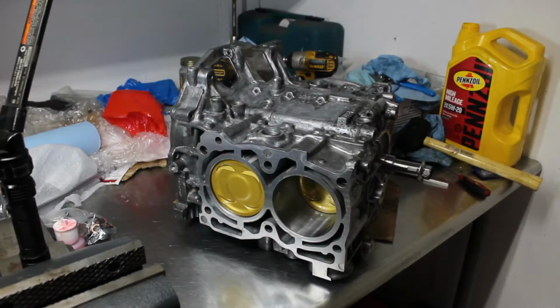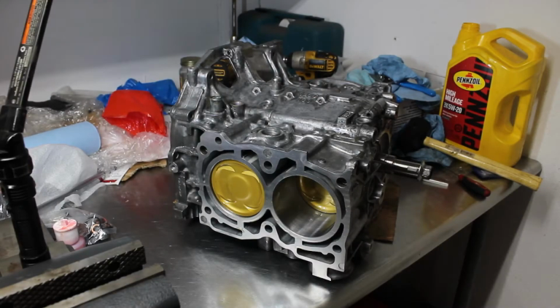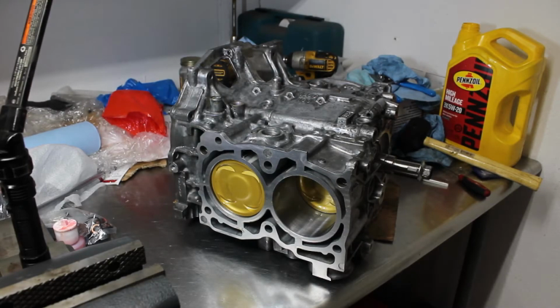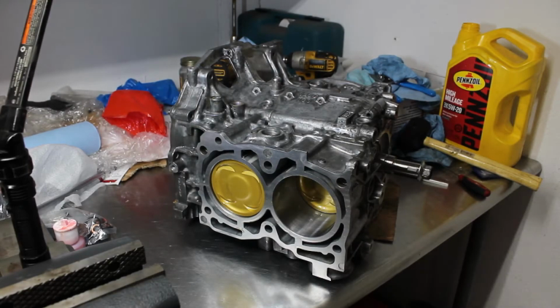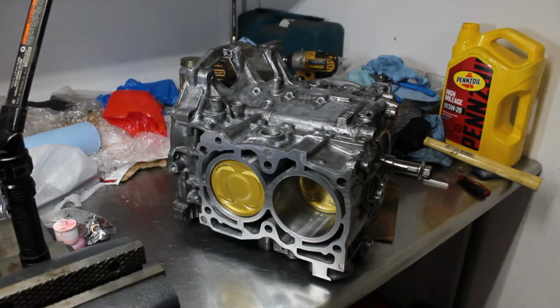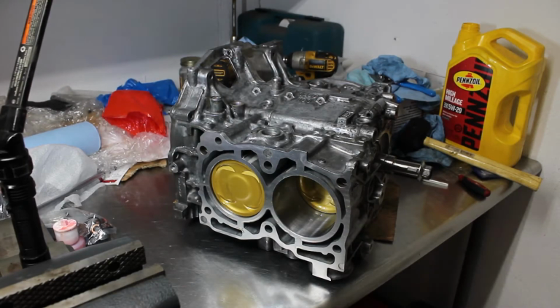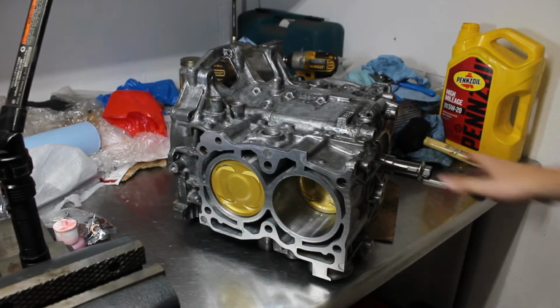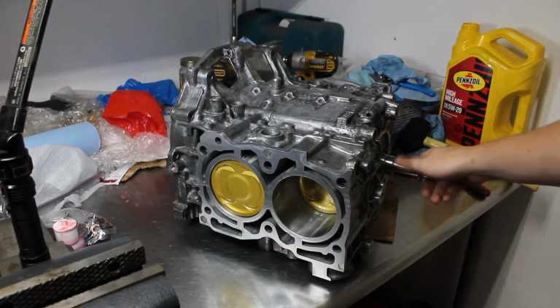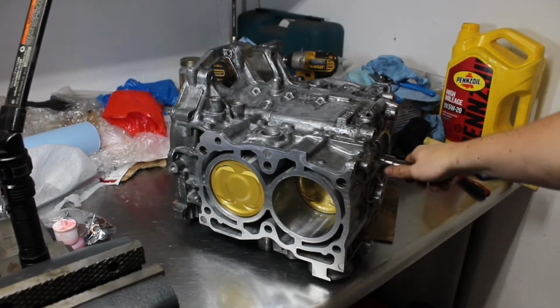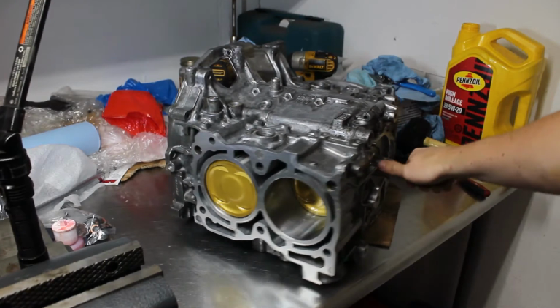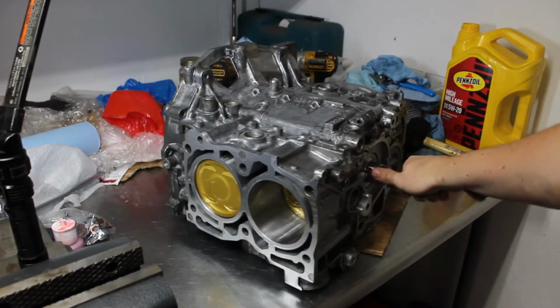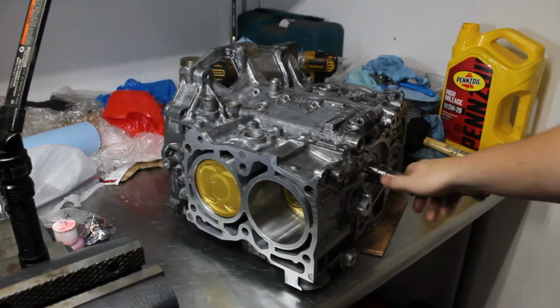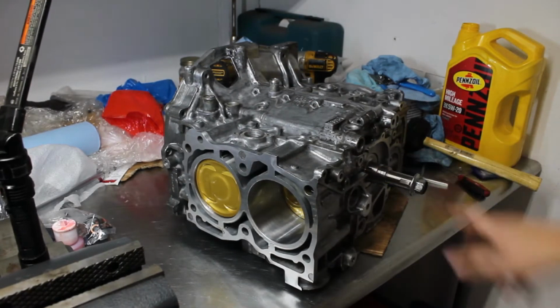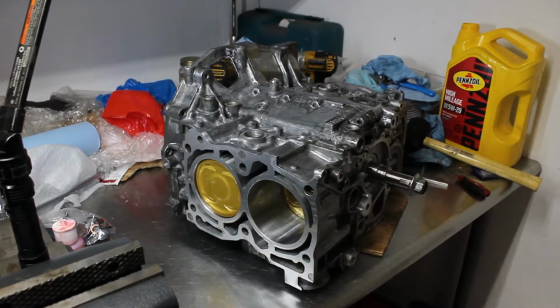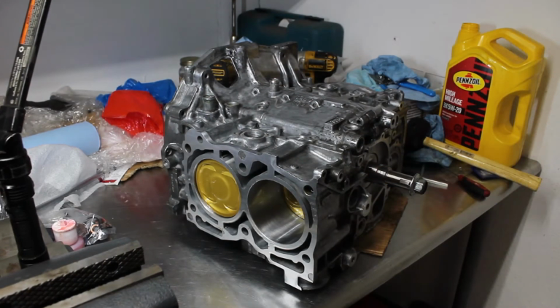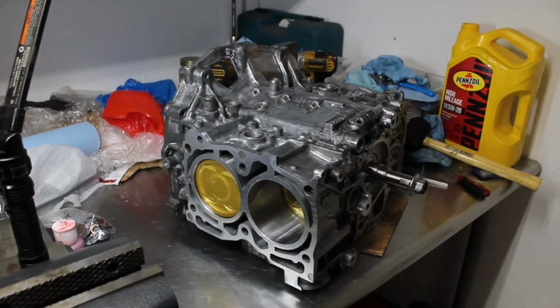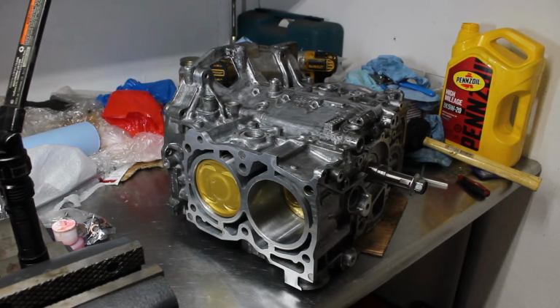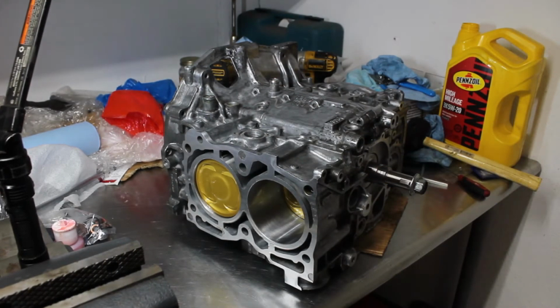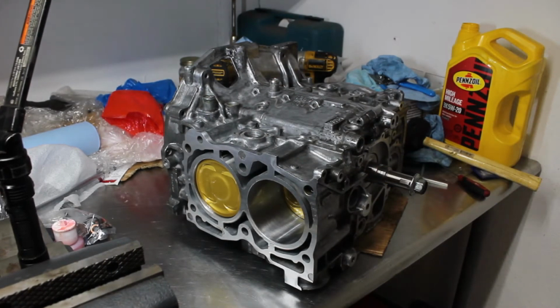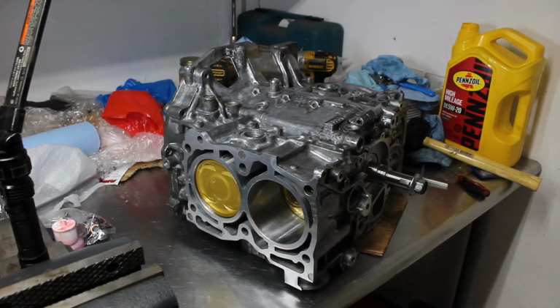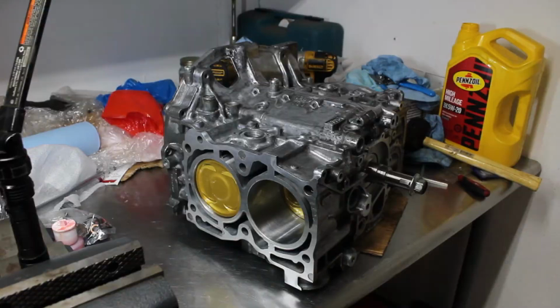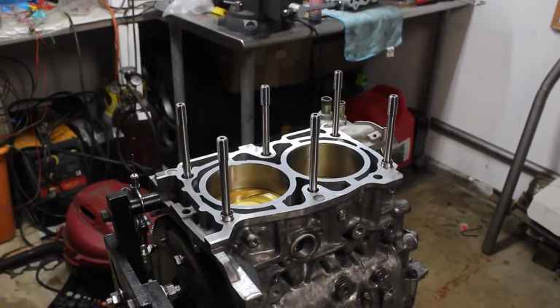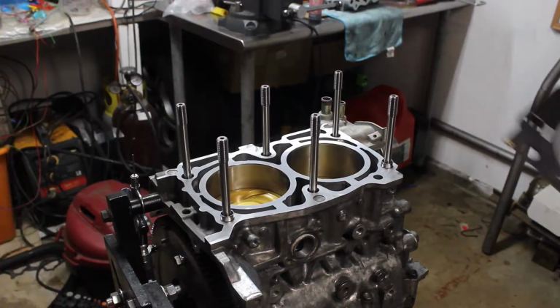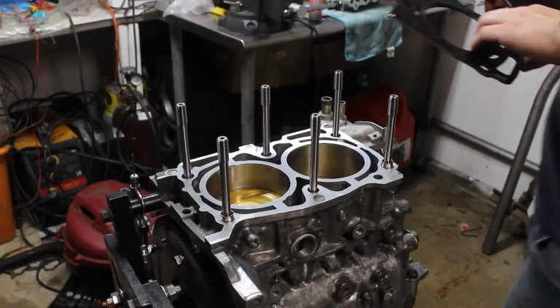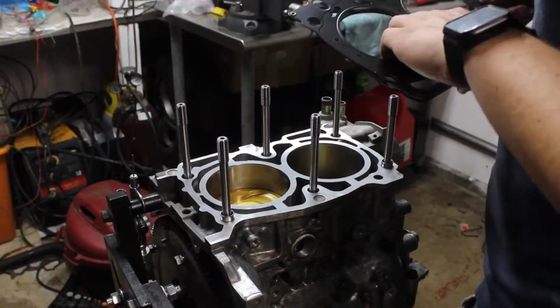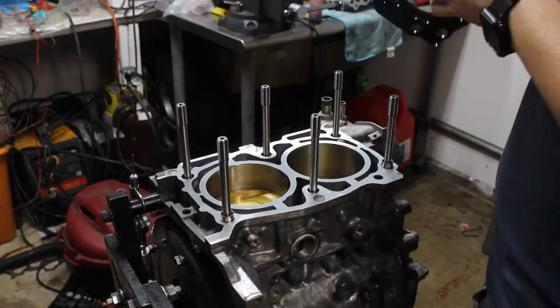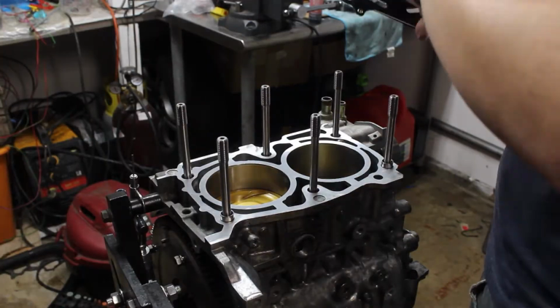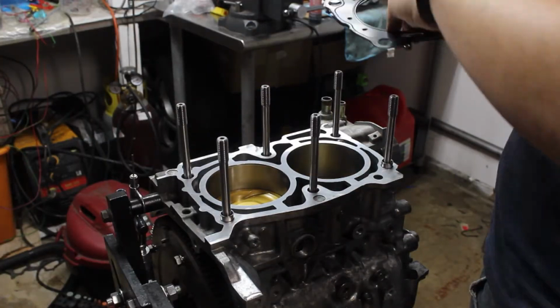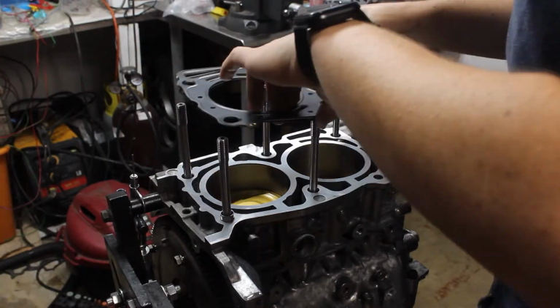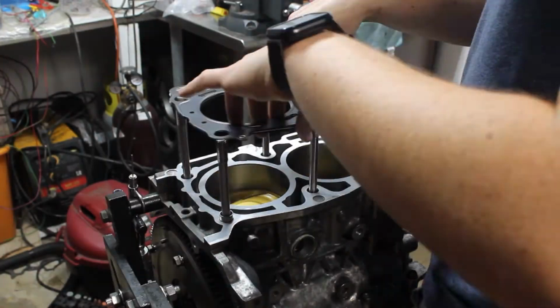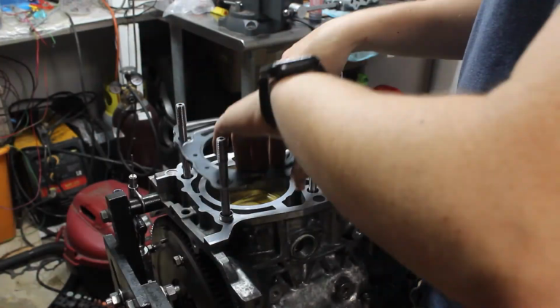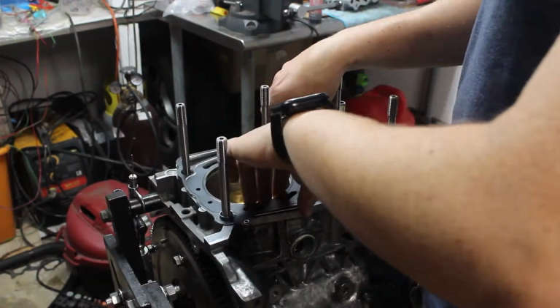Welcome back. In the last video, I got the new short block assembled. Now I can move on to assembling the rest of the engine.